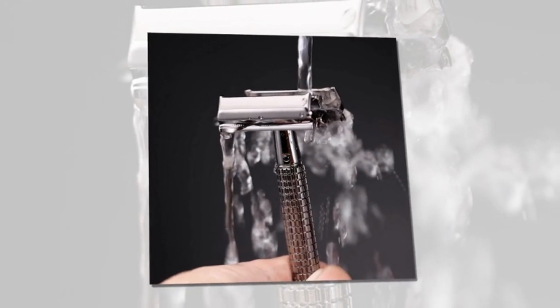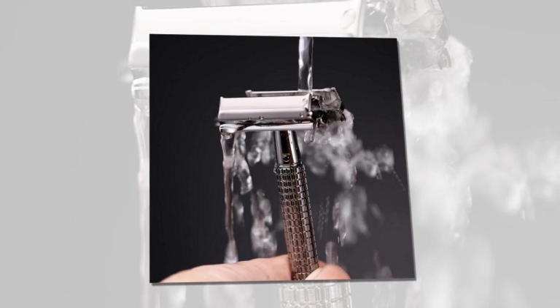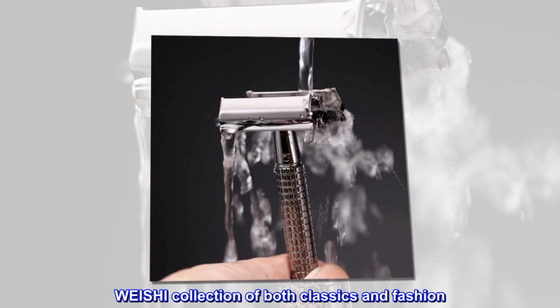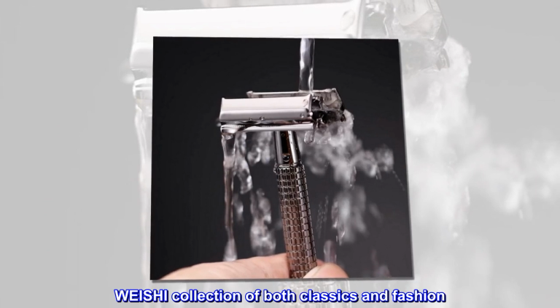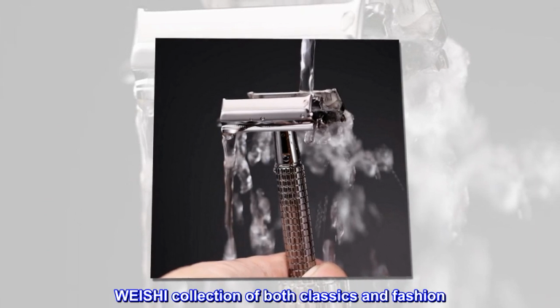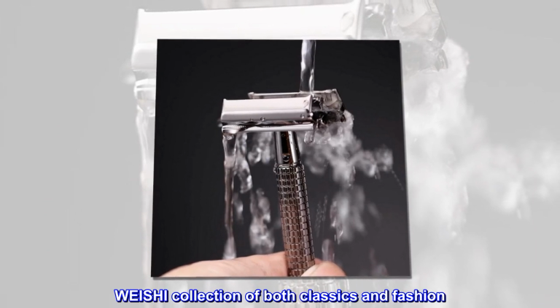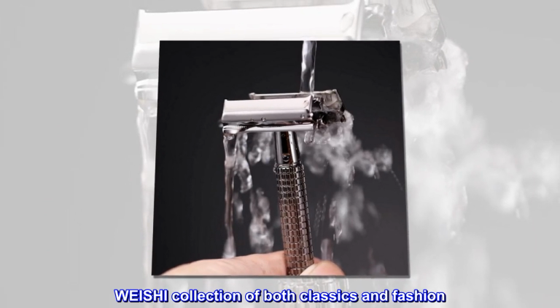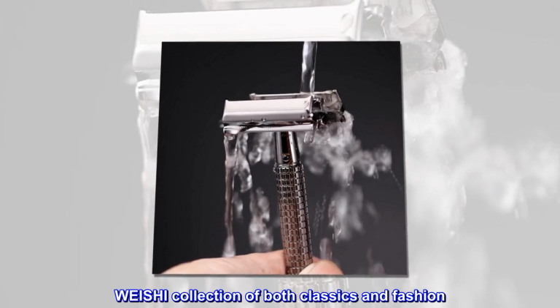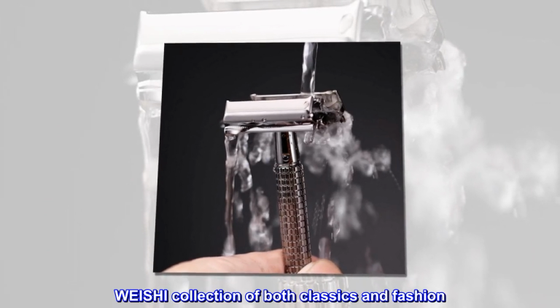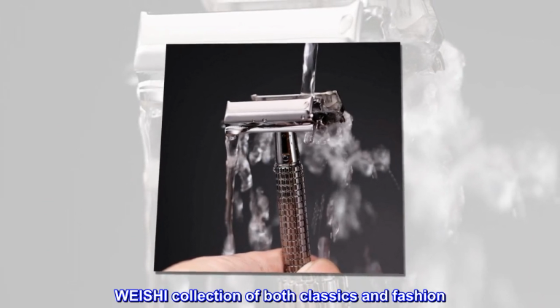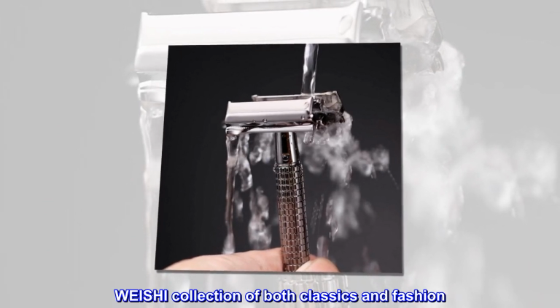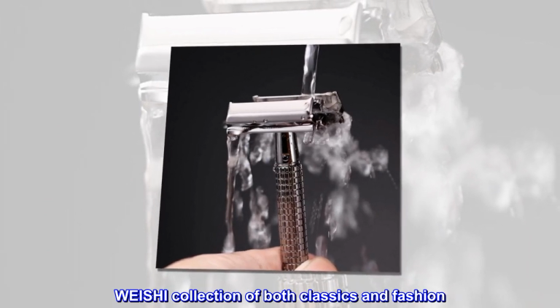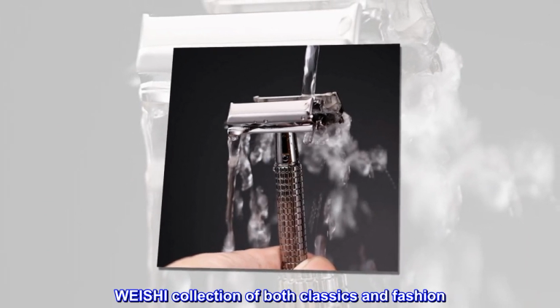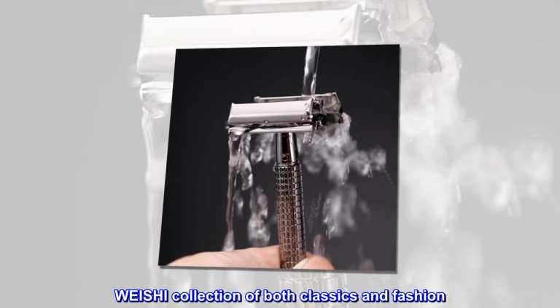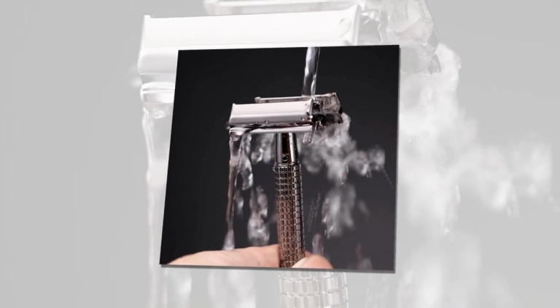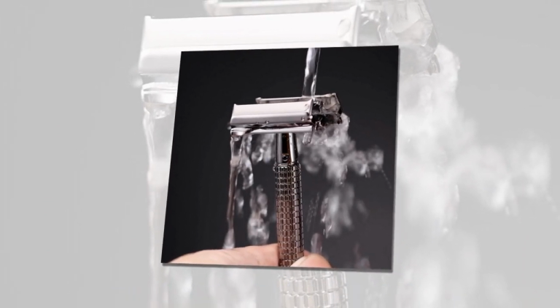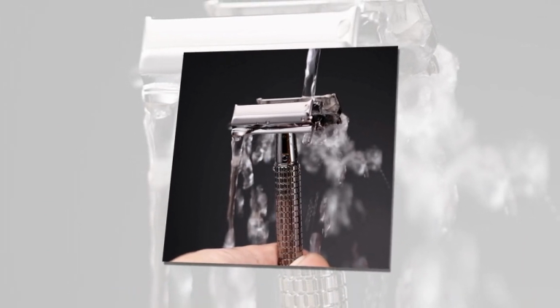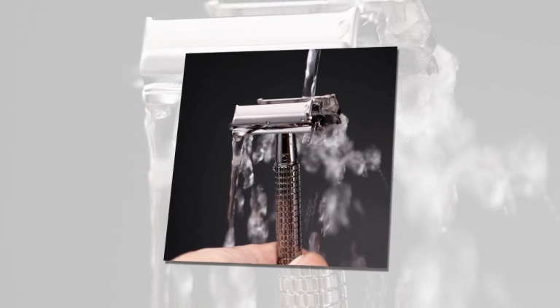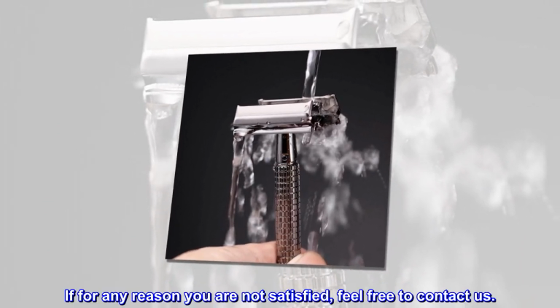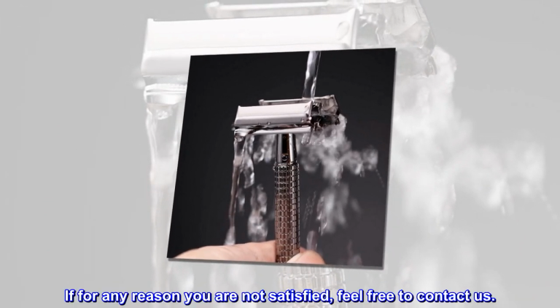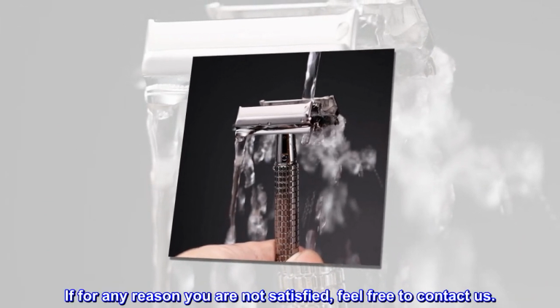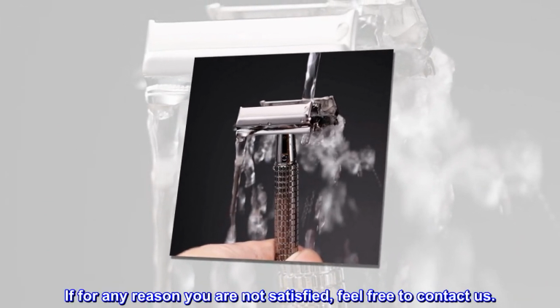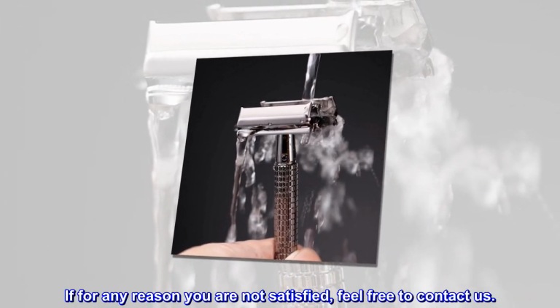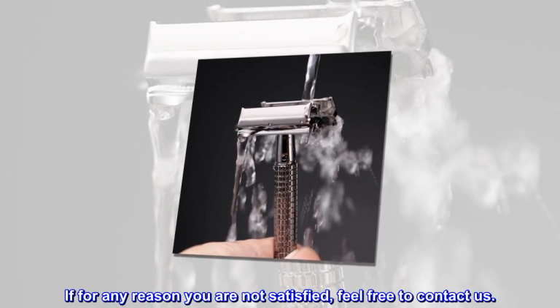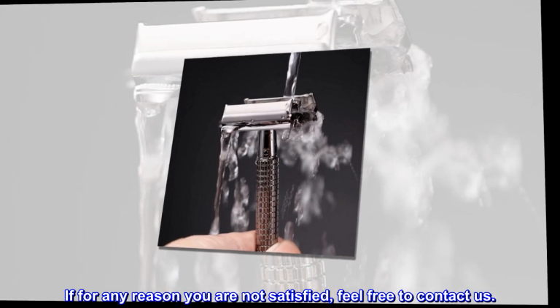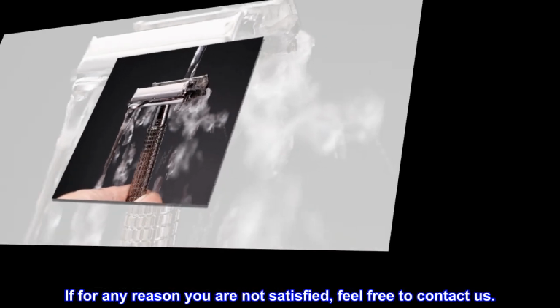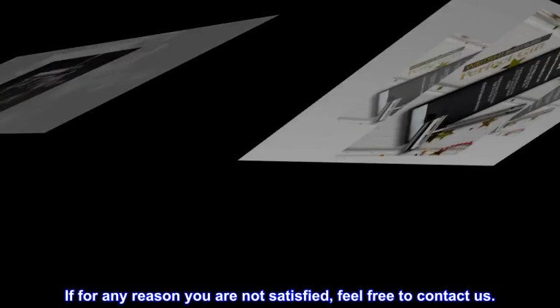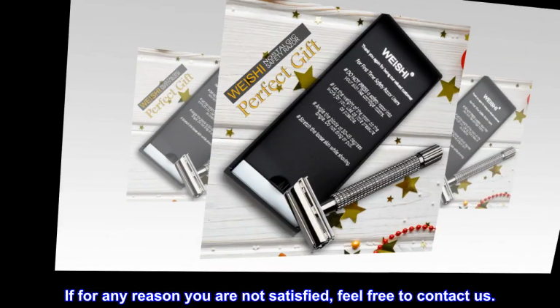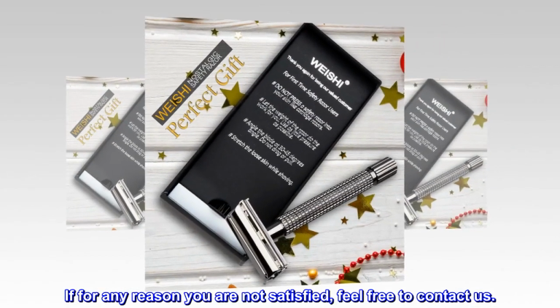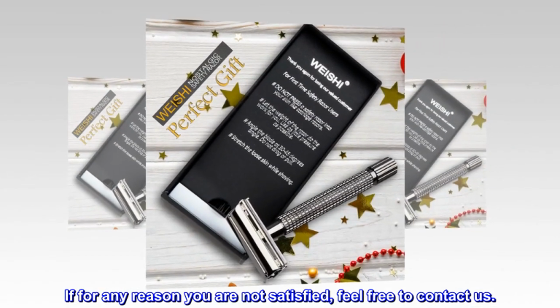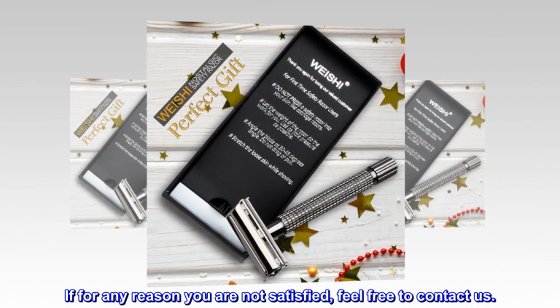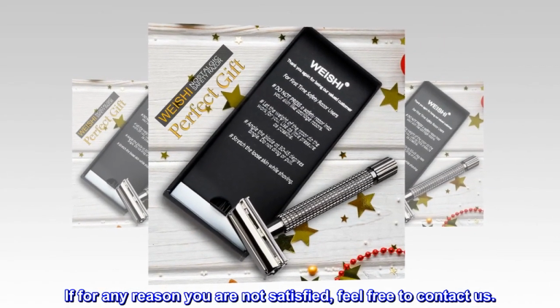Weishi — a collection of both classics and fashion. If for any reason you are not satisfied, feel free to contact us.